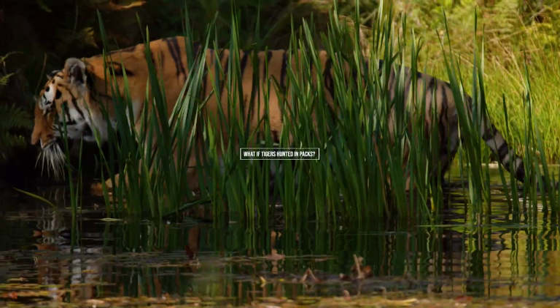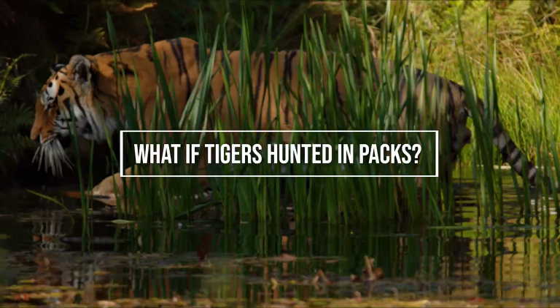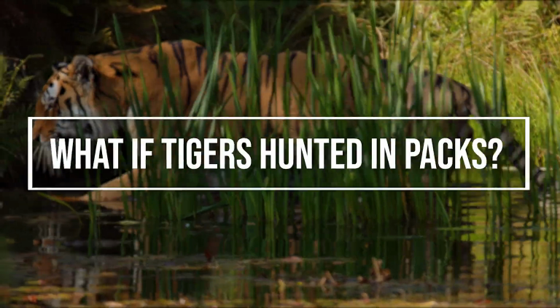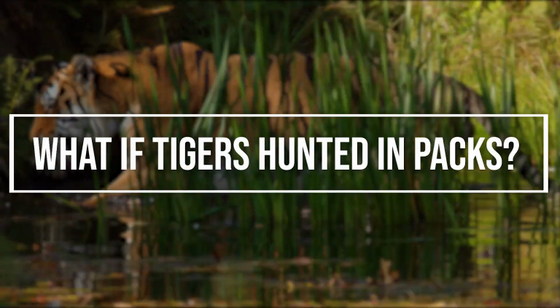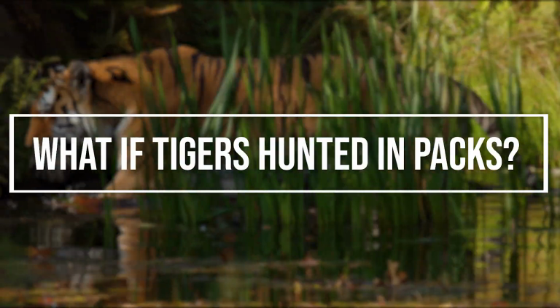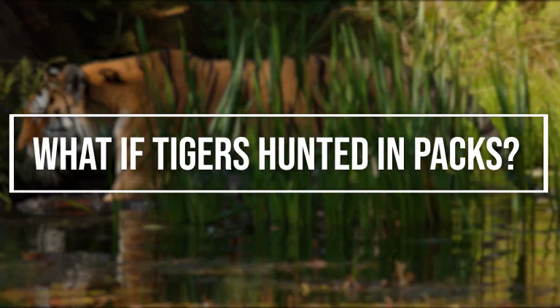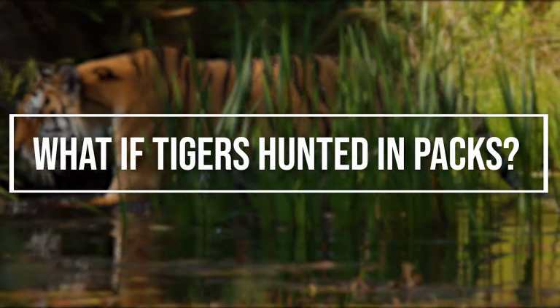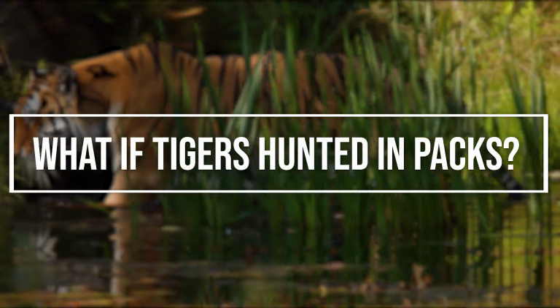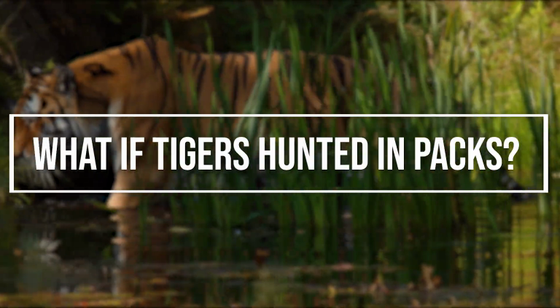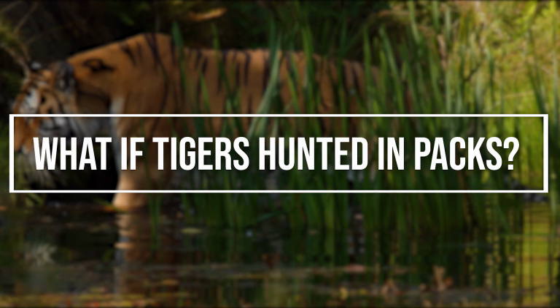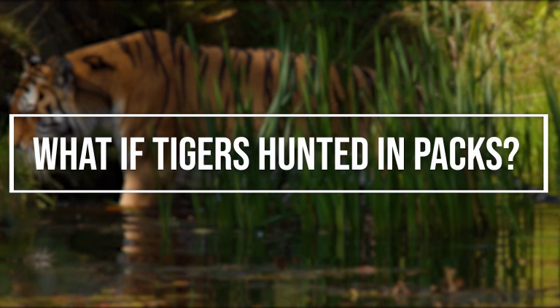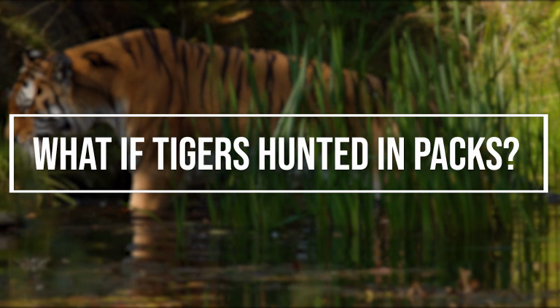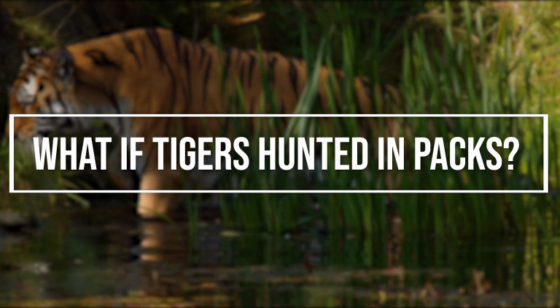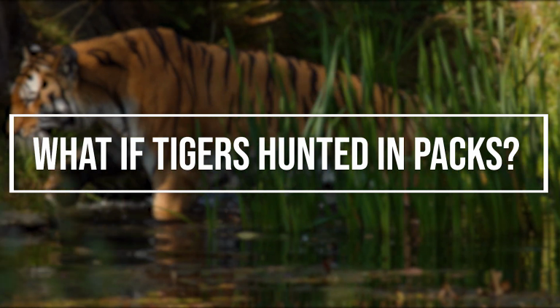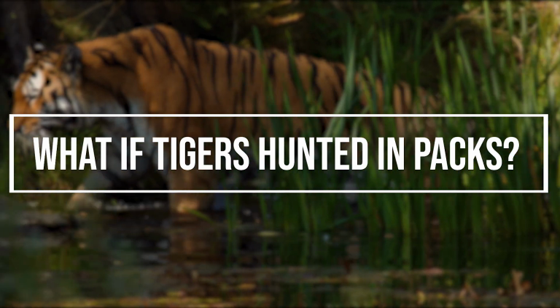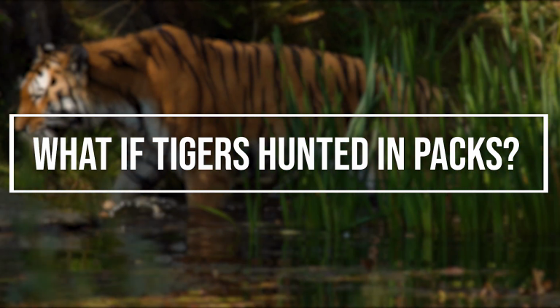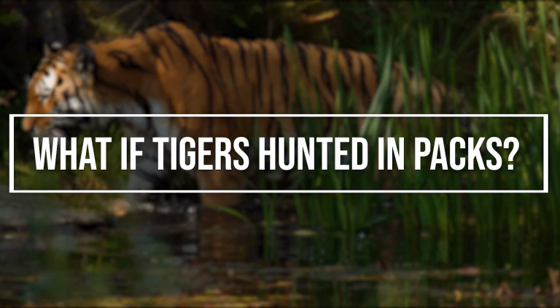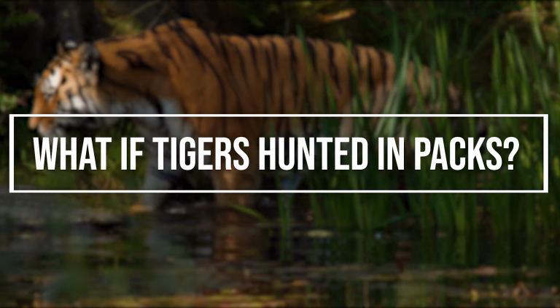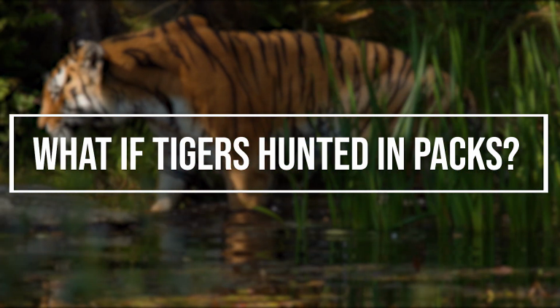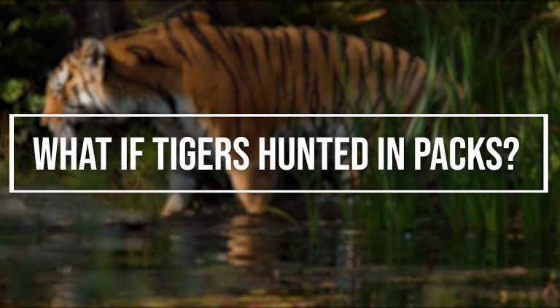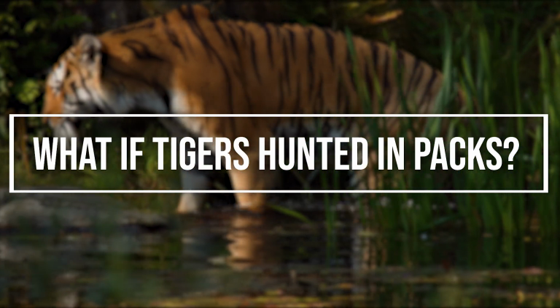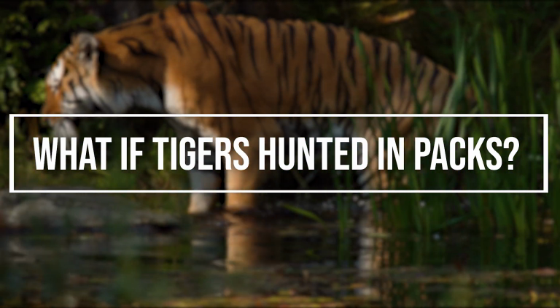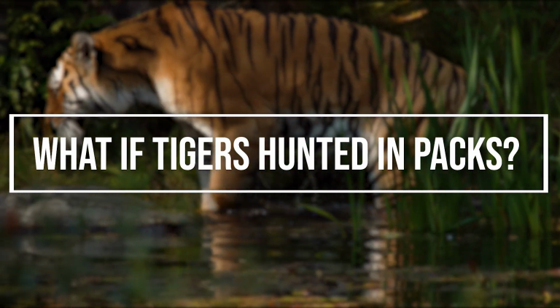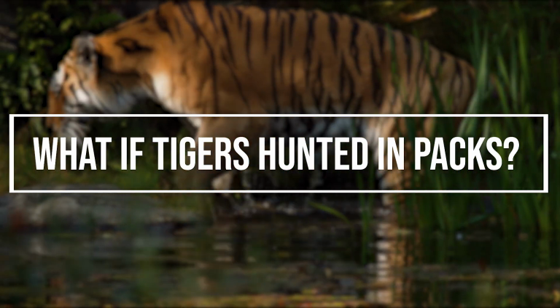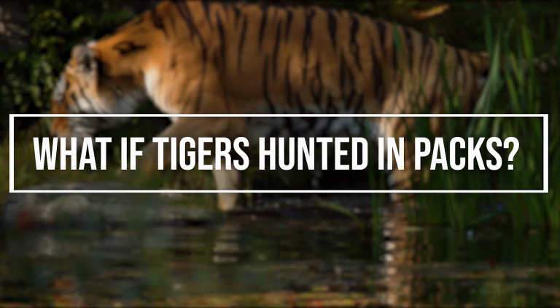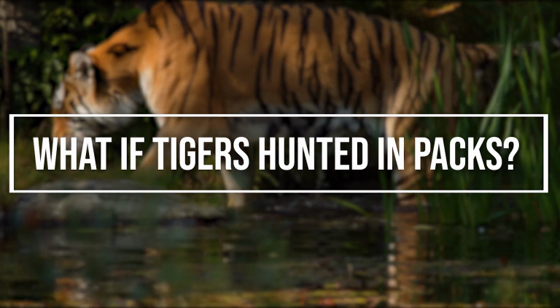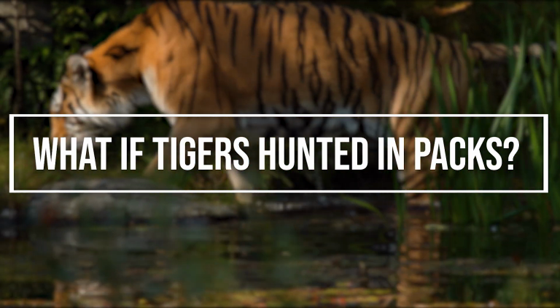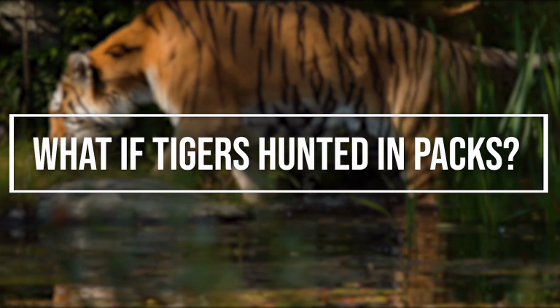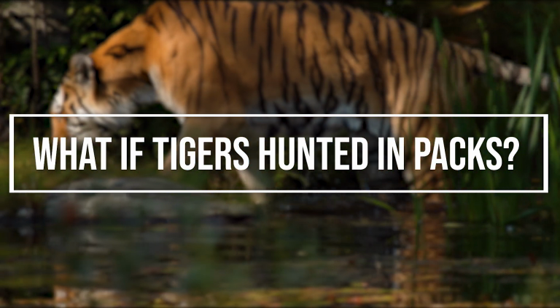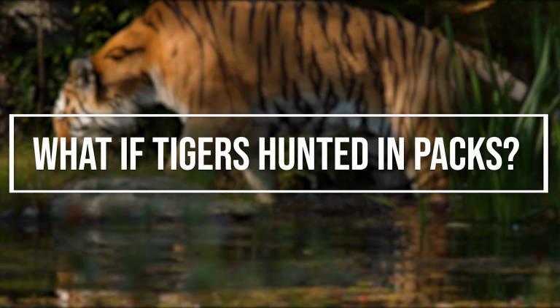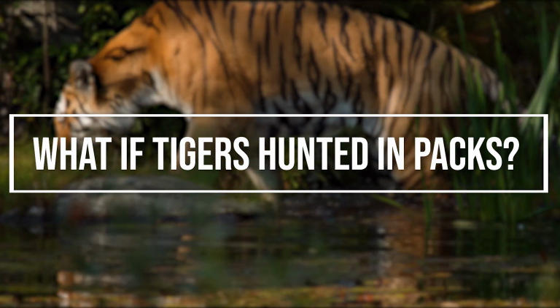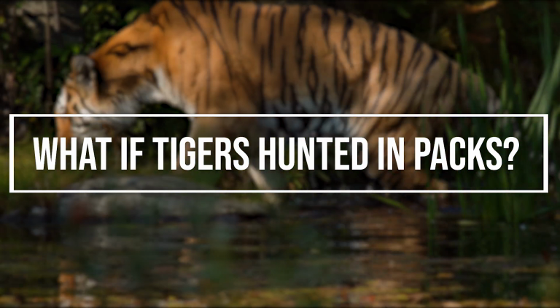But what if tigers hunted in packs? Would any of this change, and if so, what?